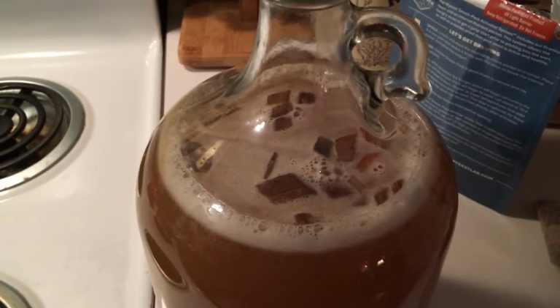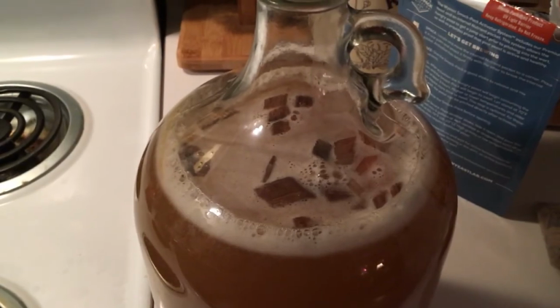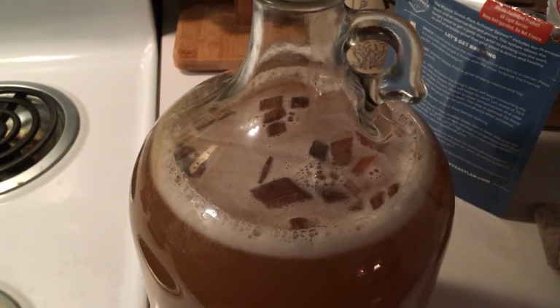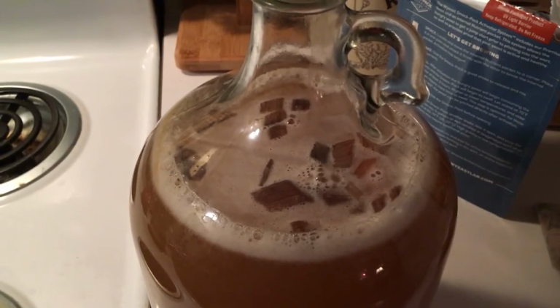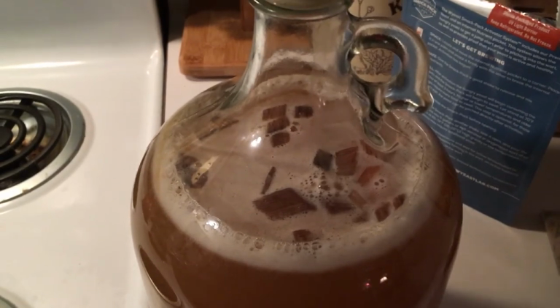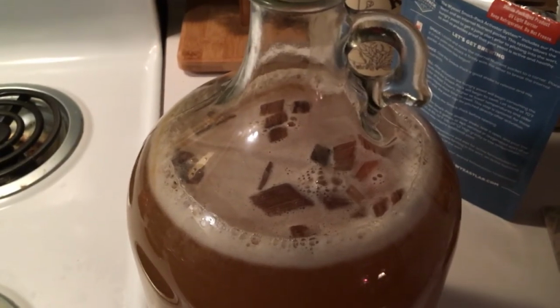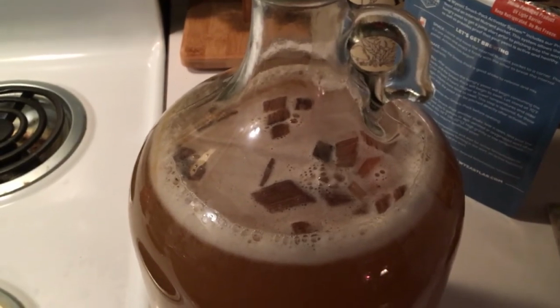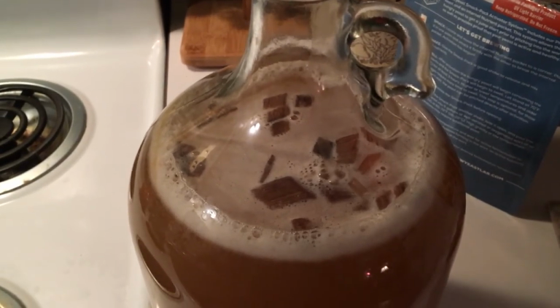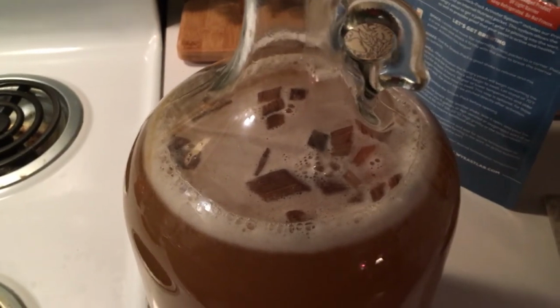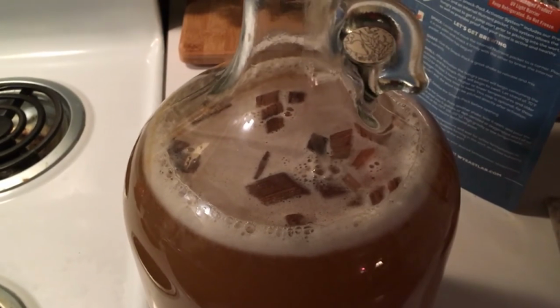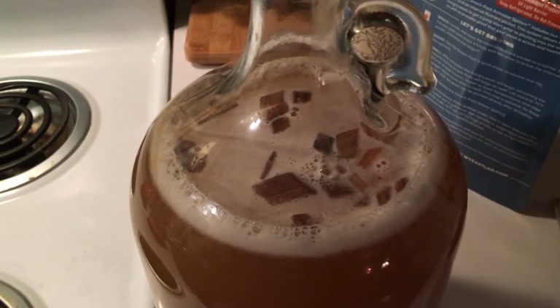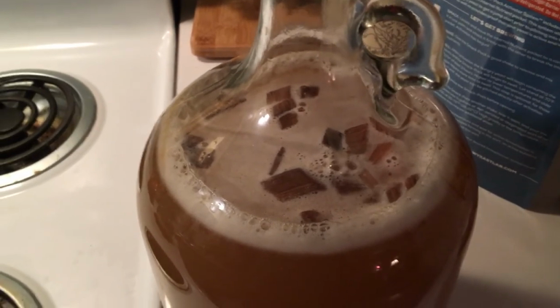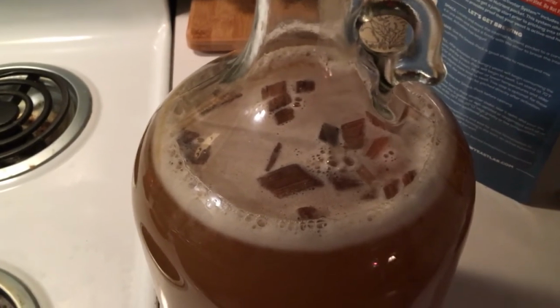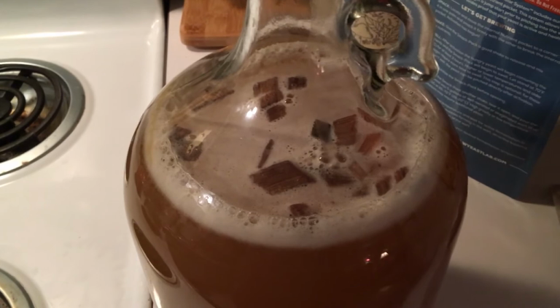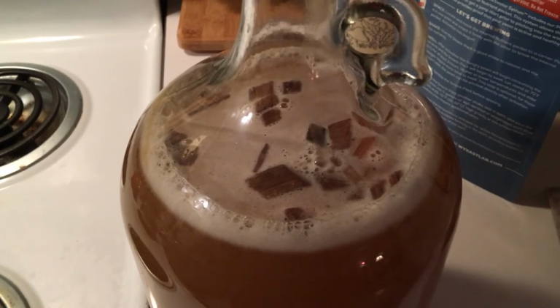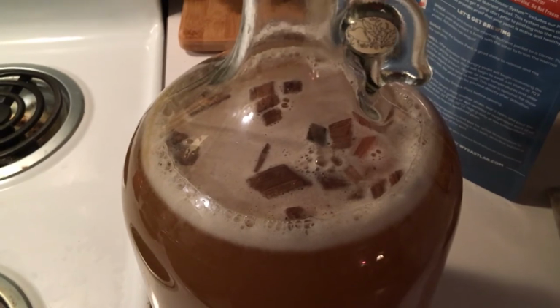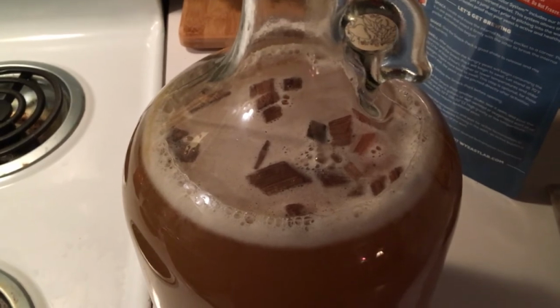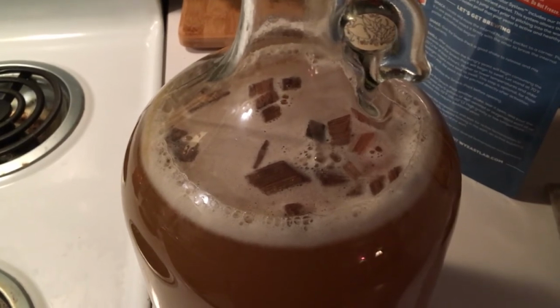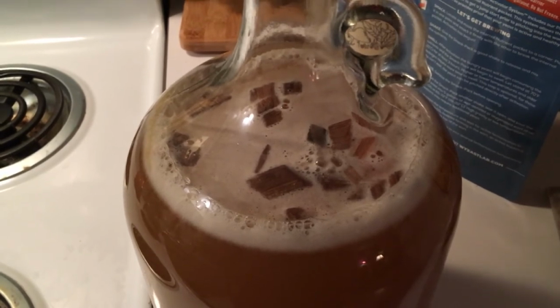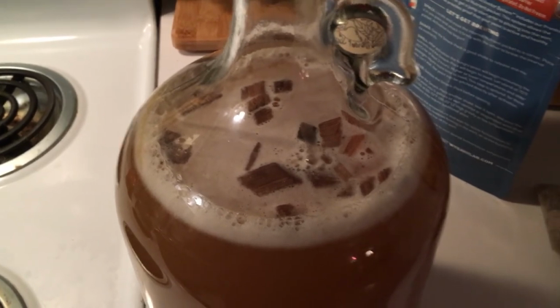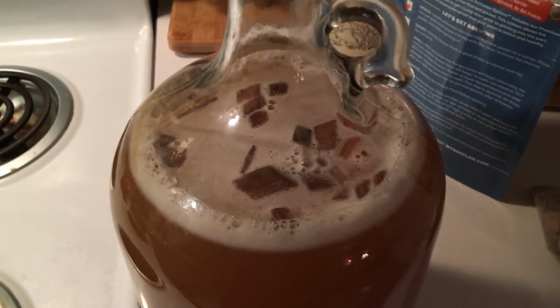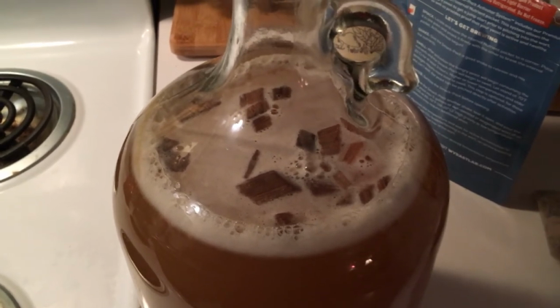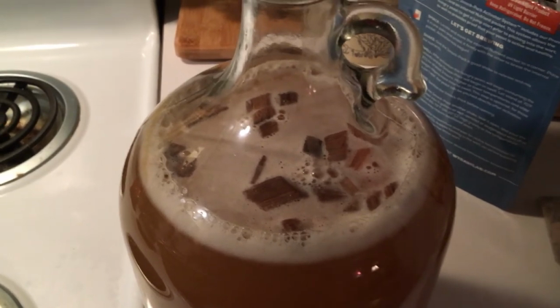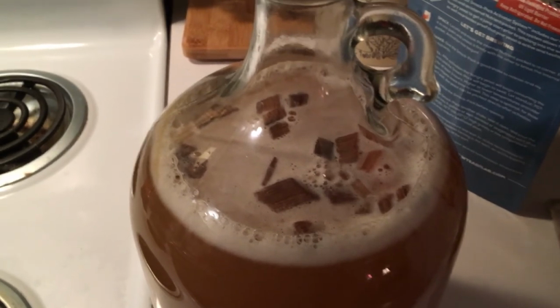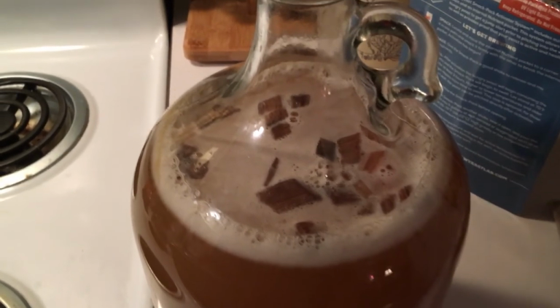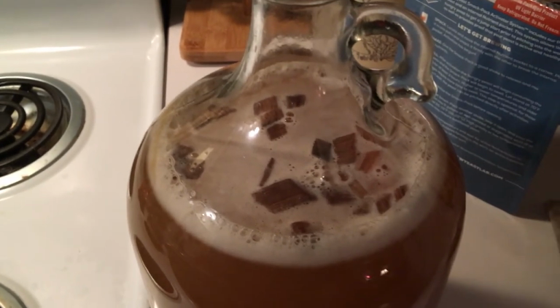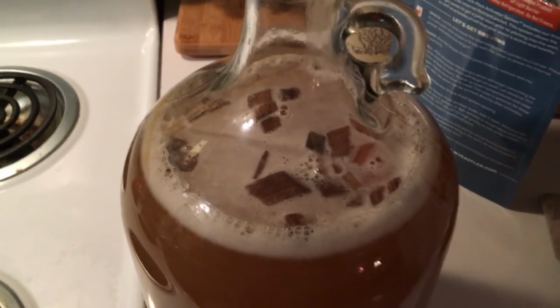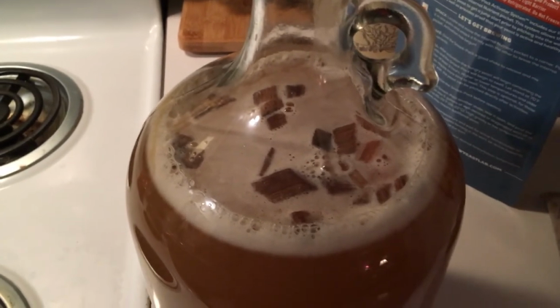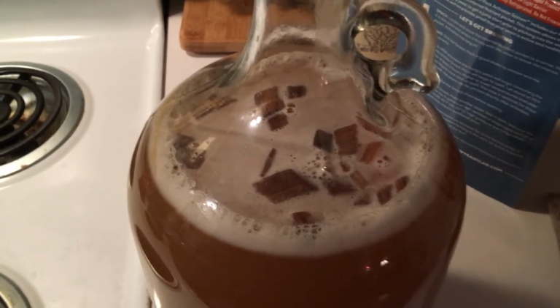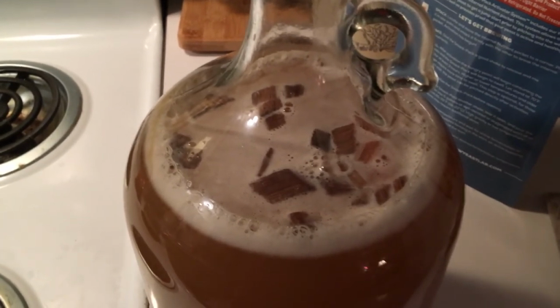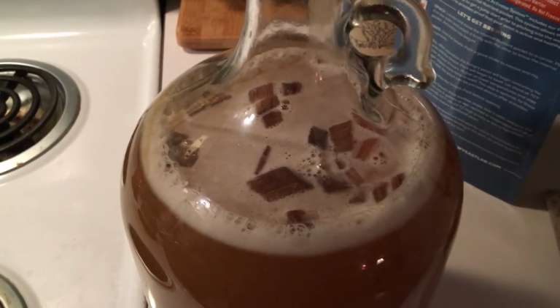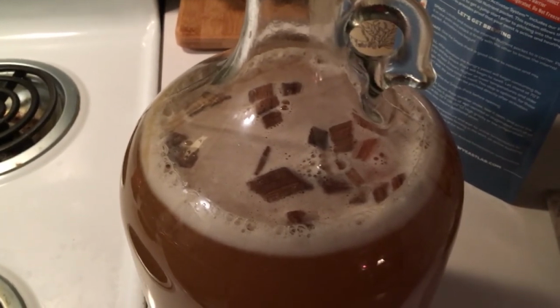Just gave it a quick swirl to incorporate everything and I'm going to let this sit for probably six months before I even look at it.